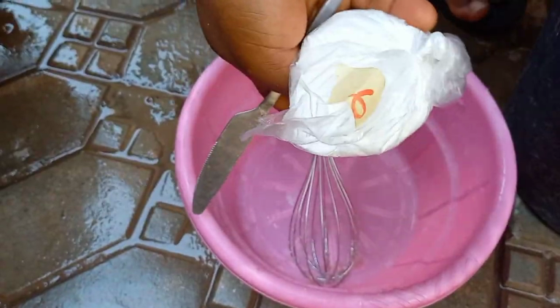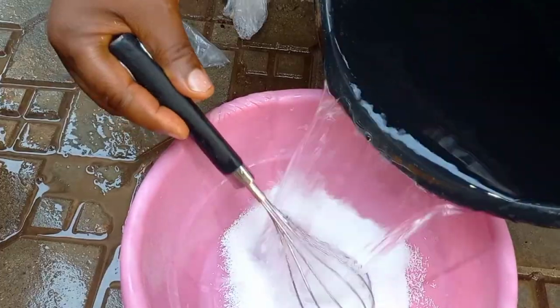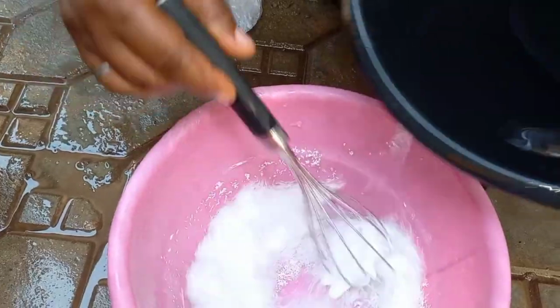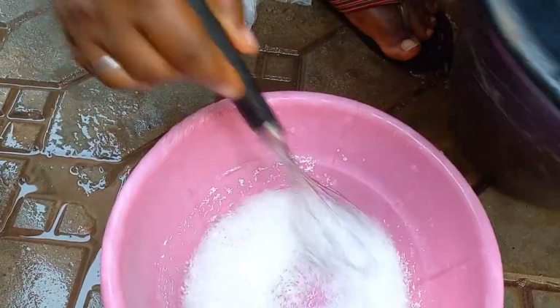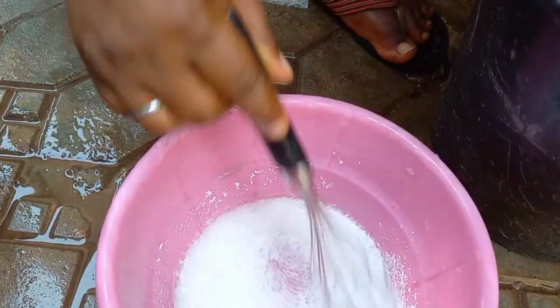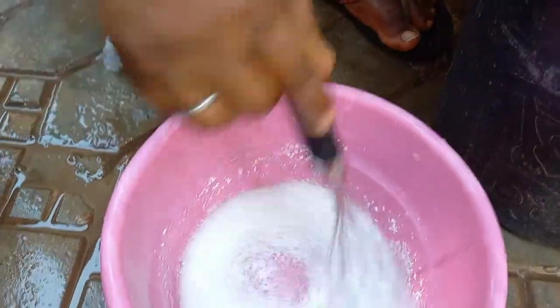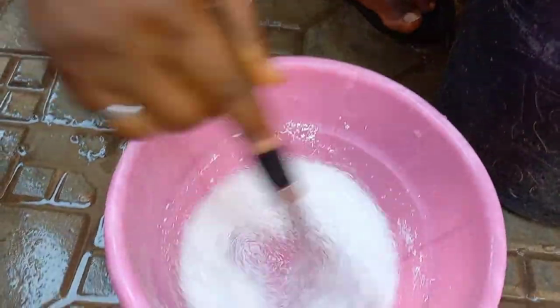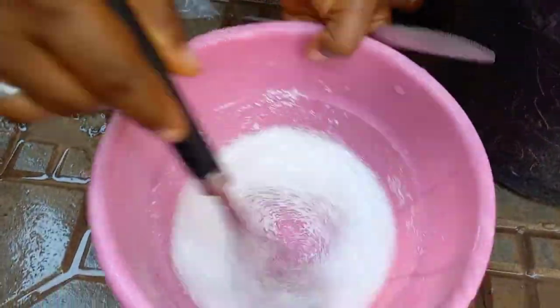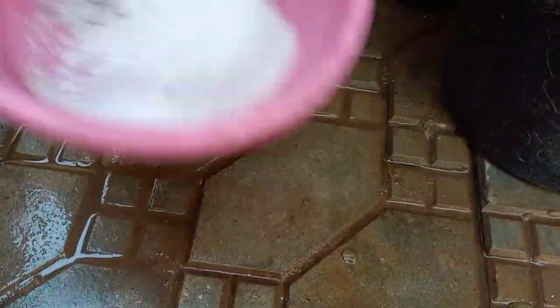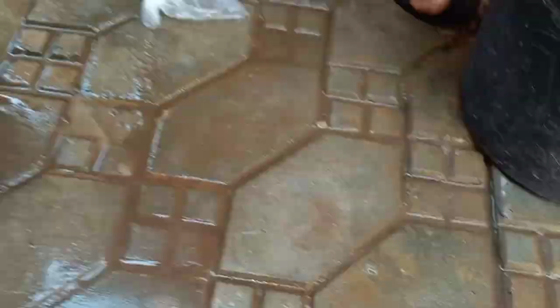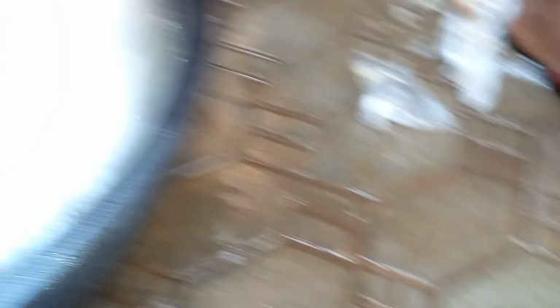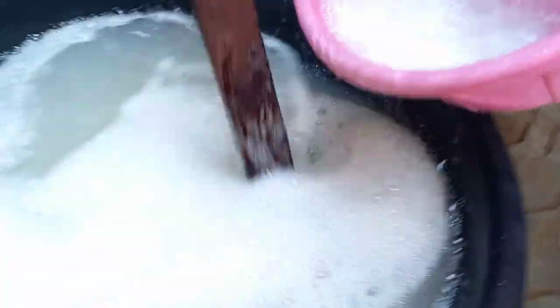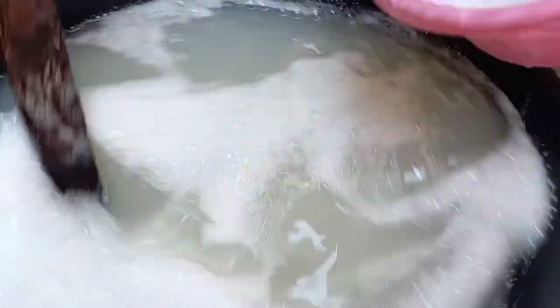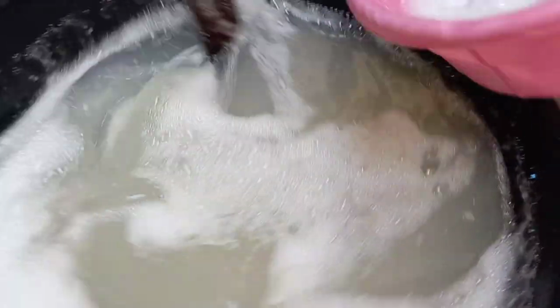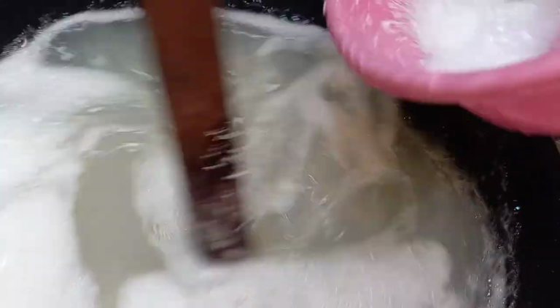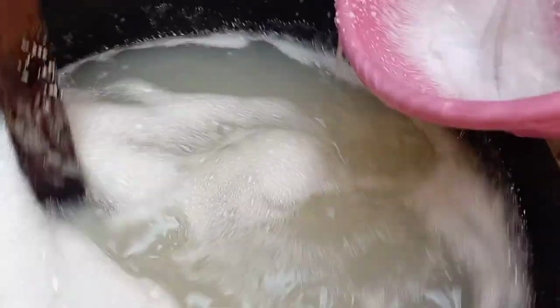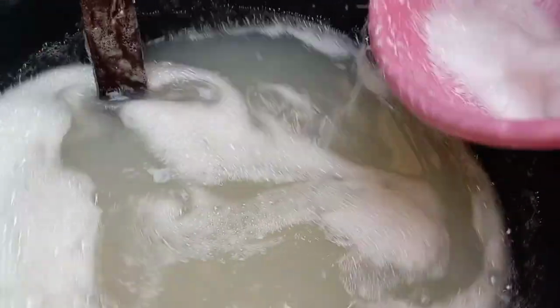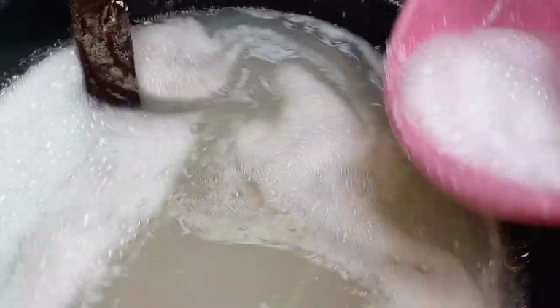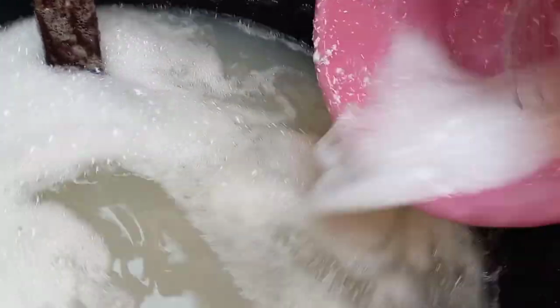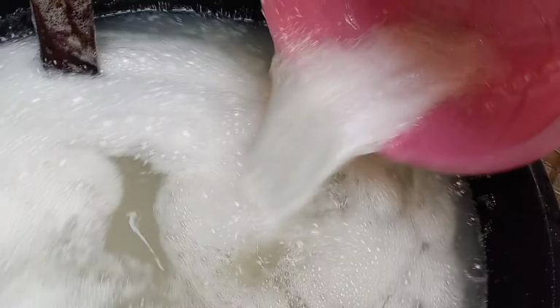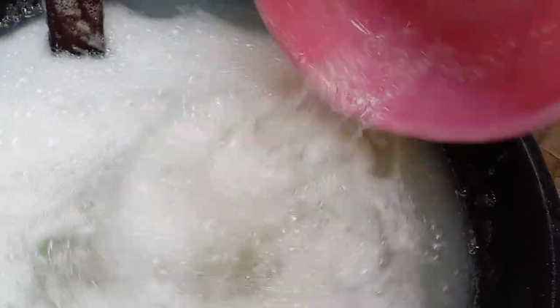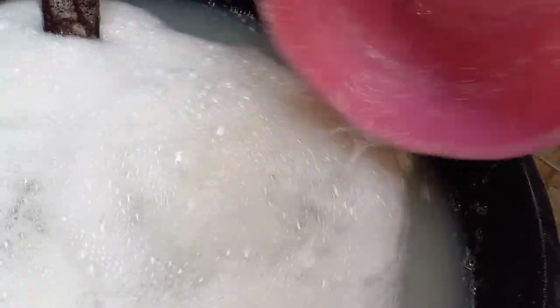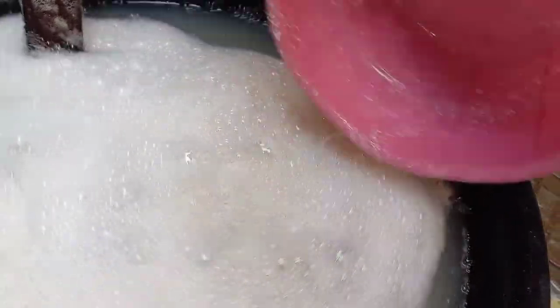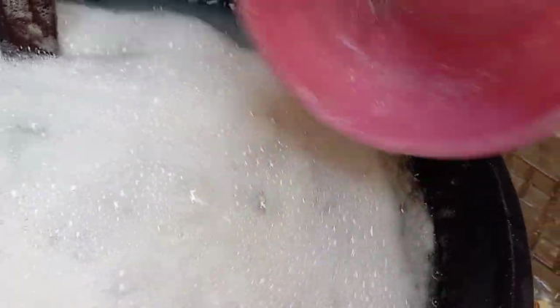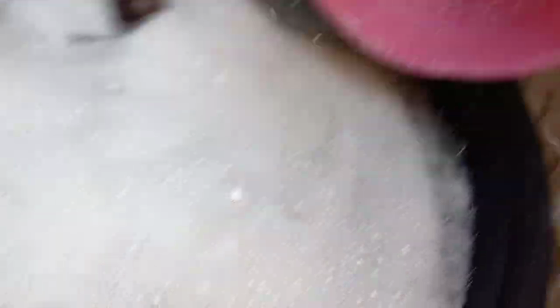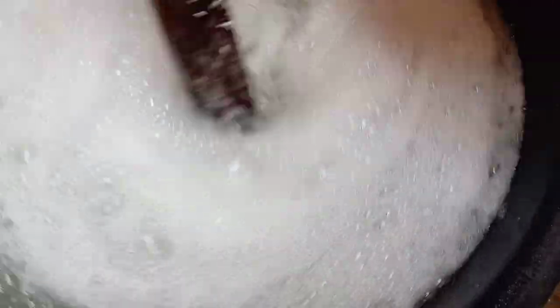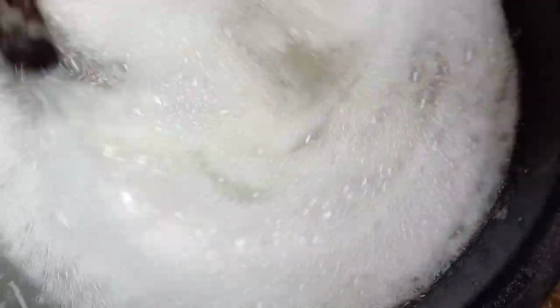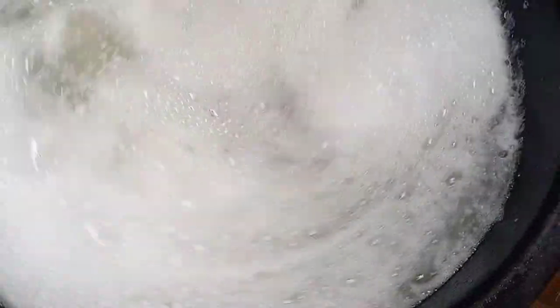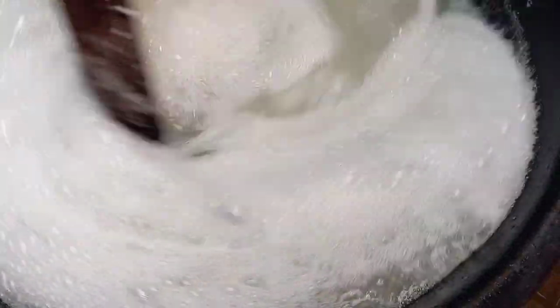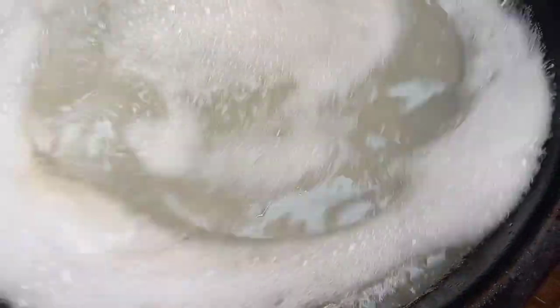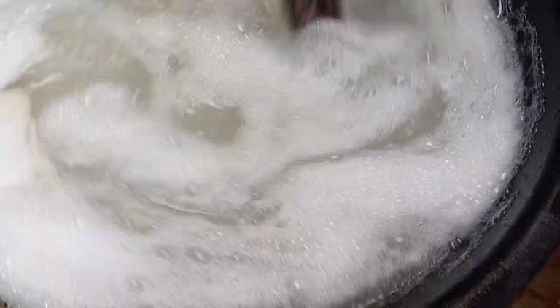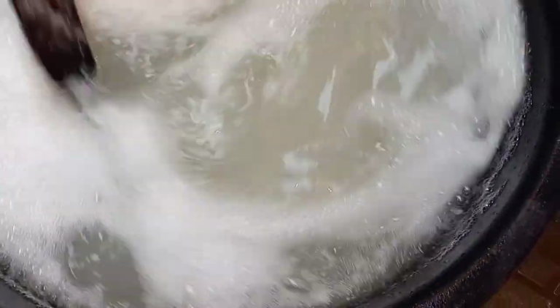This is number six. You just stir it in a little water, add it to the mixture, and stir continuously.